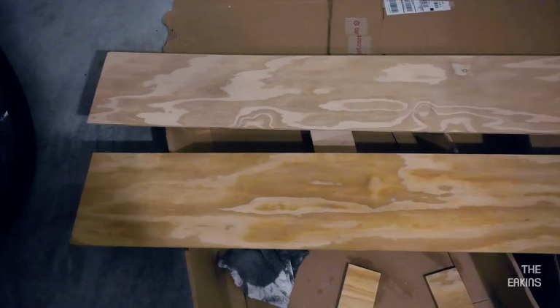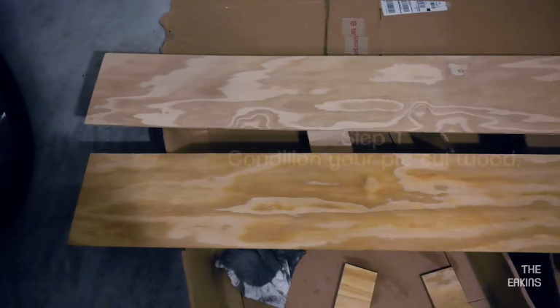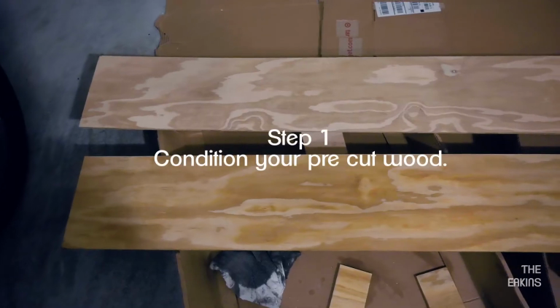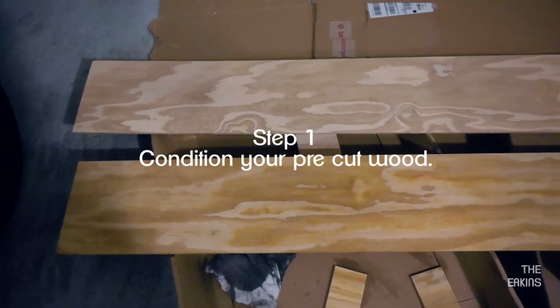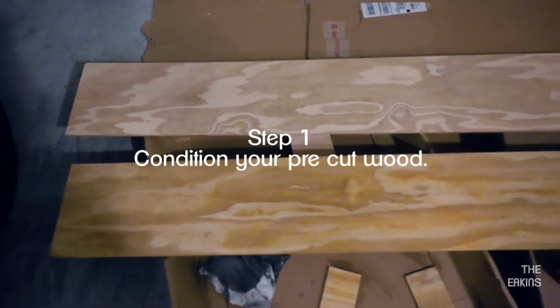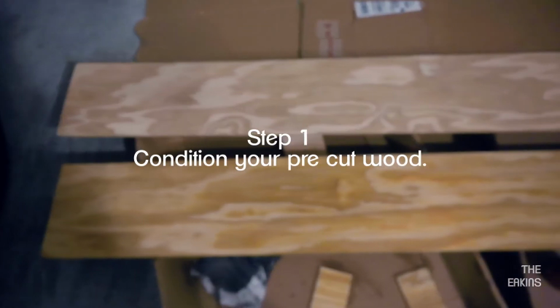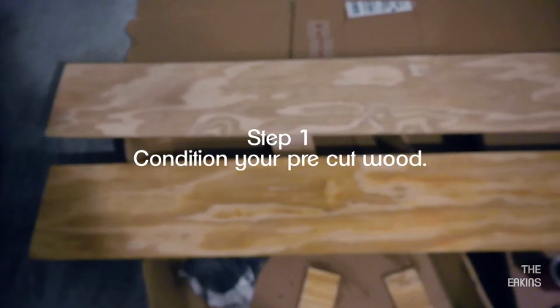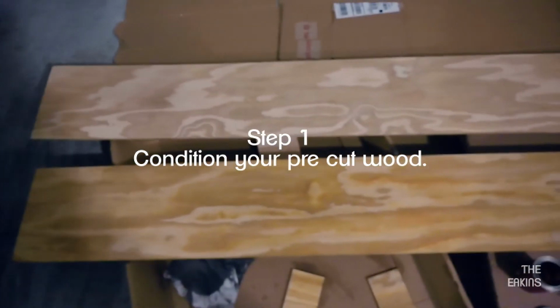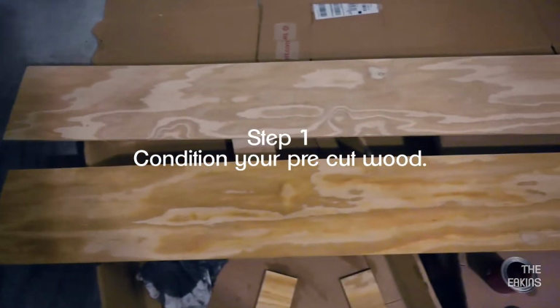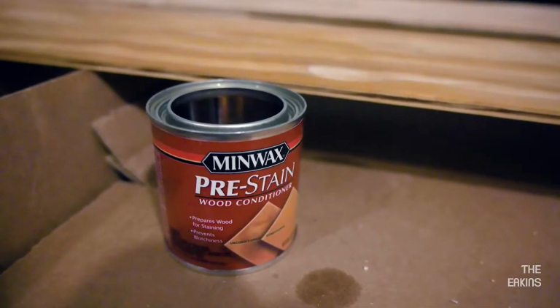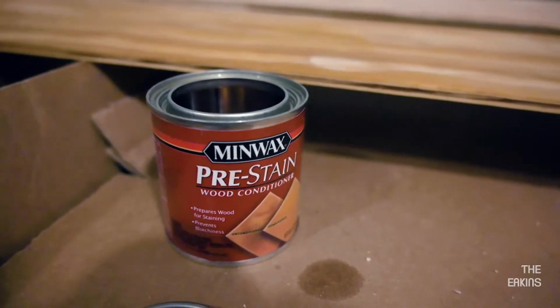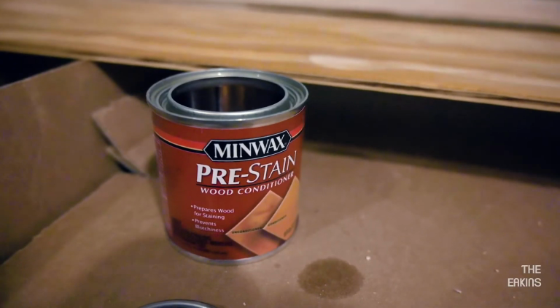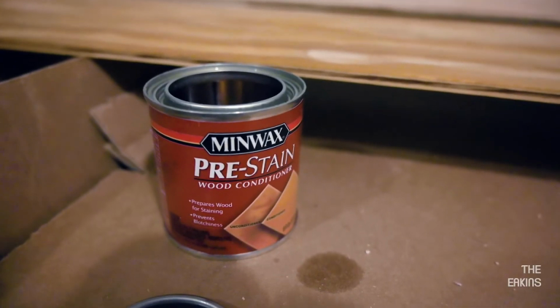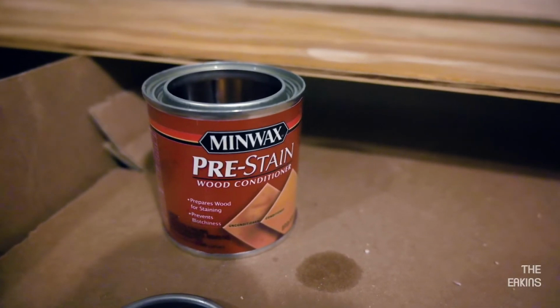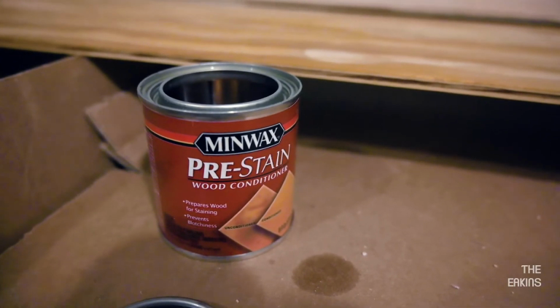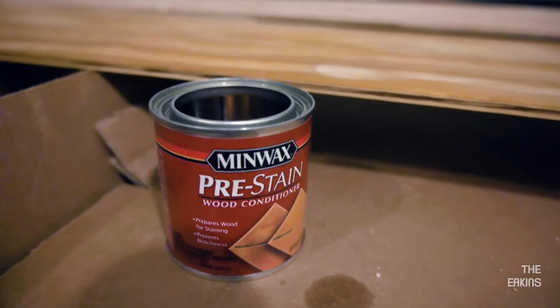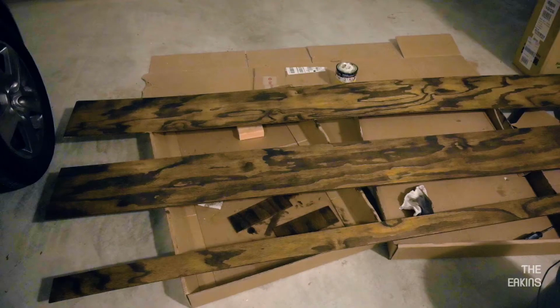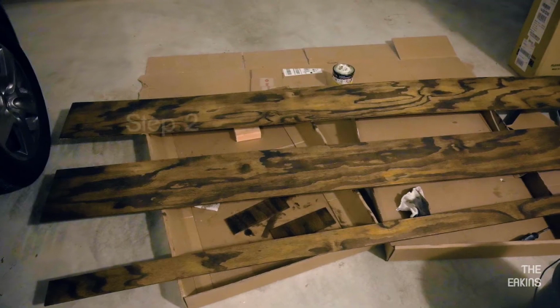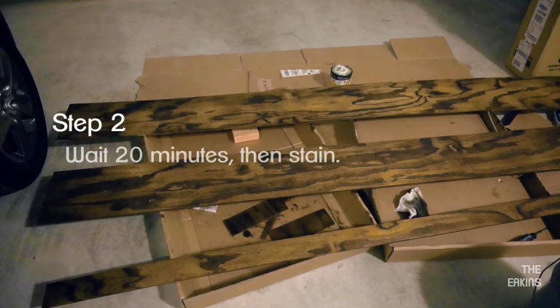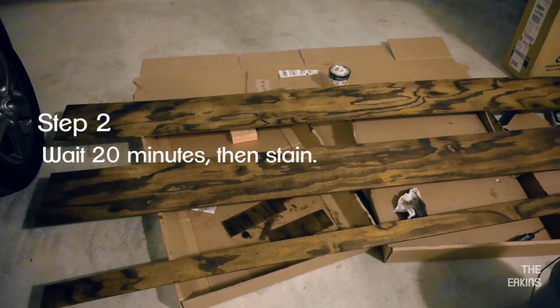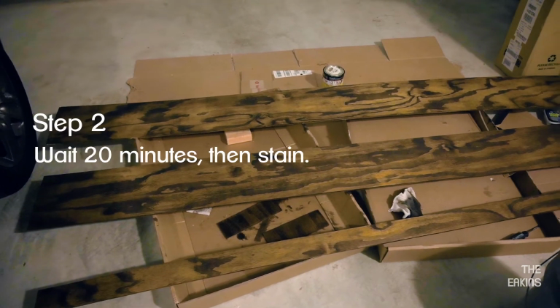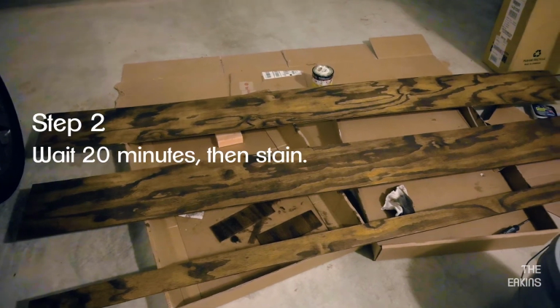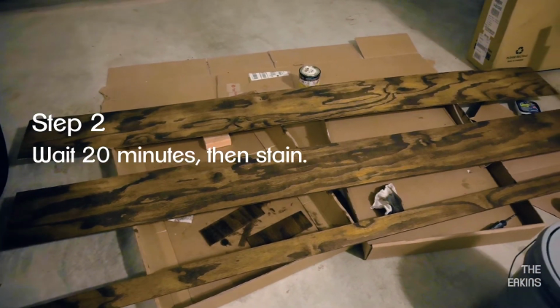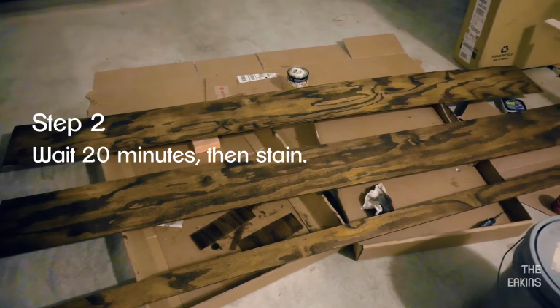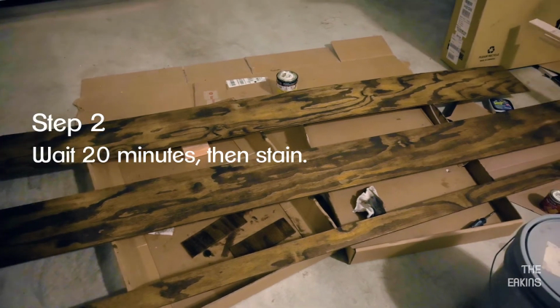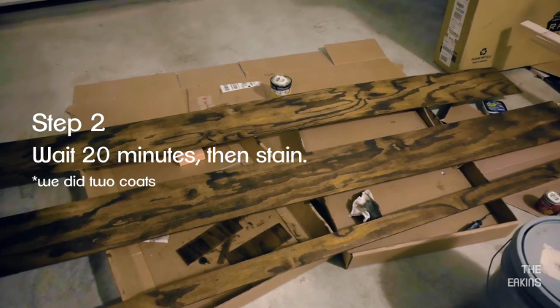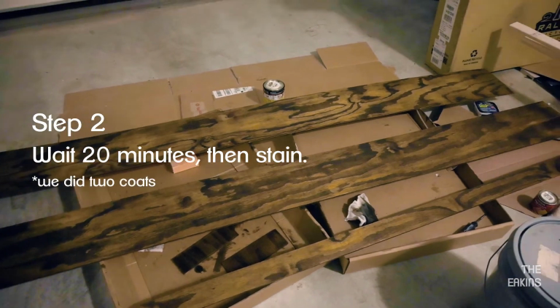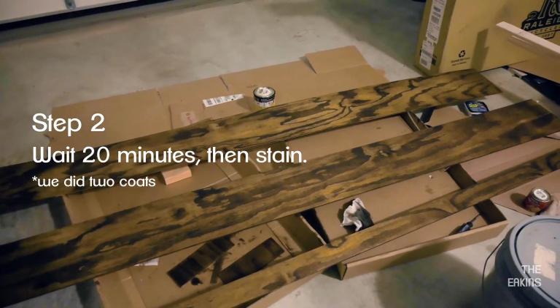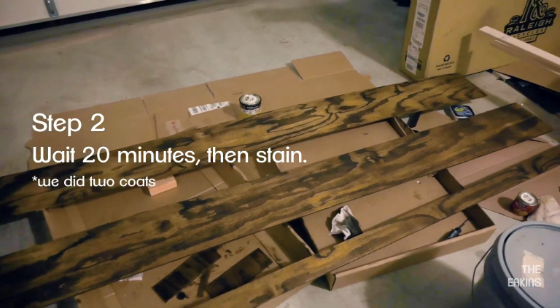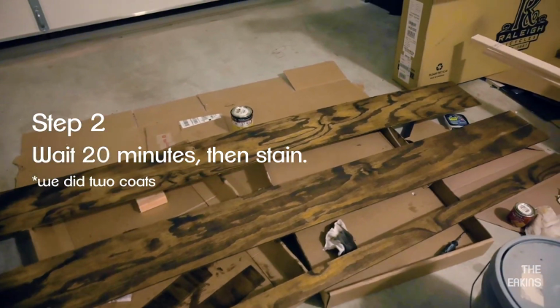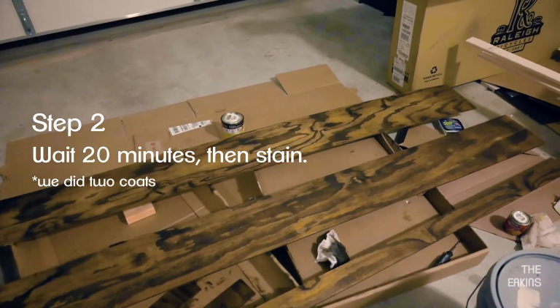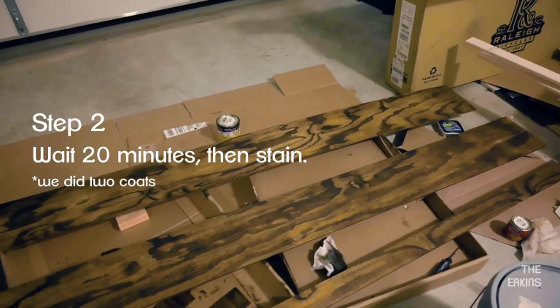Cut all of your wood to your desired length, then condition it. The more coats you do, the darker it will get.